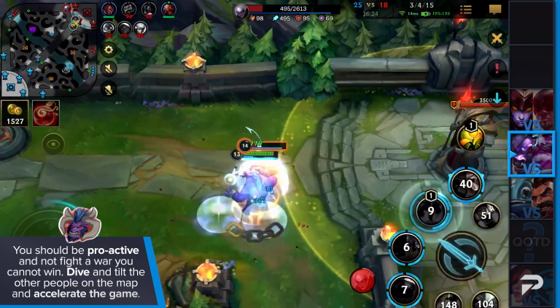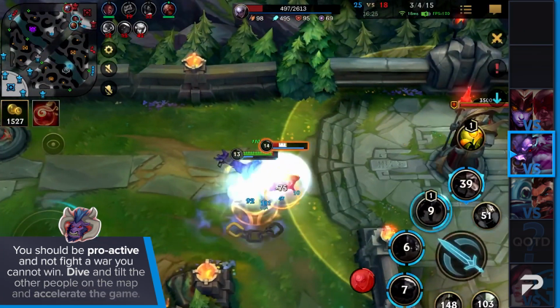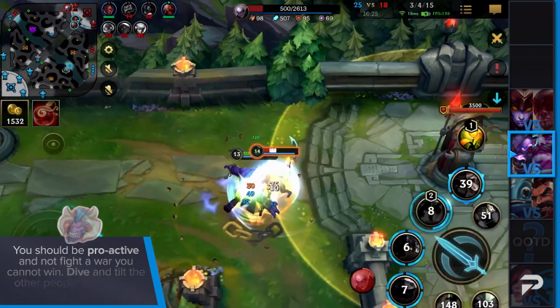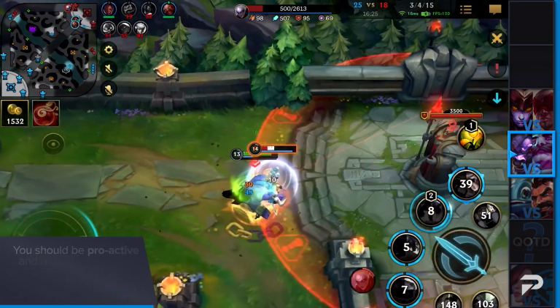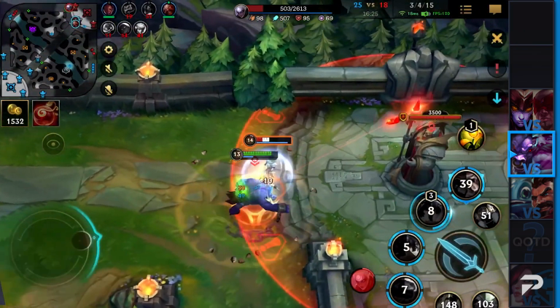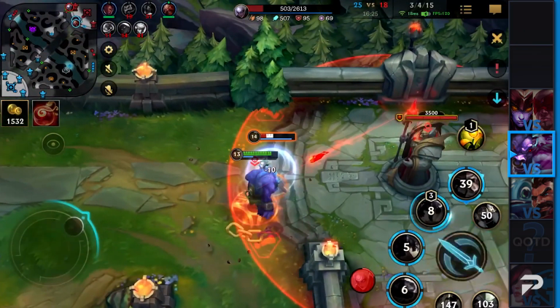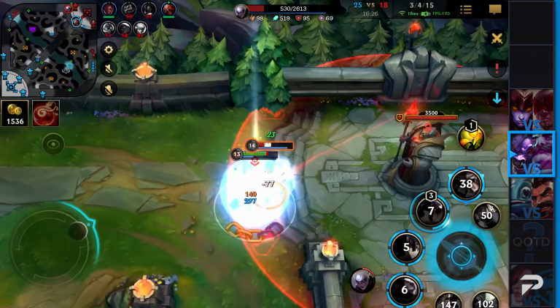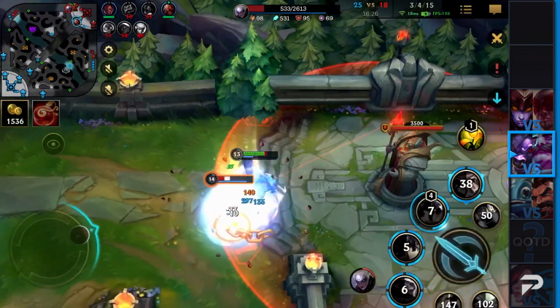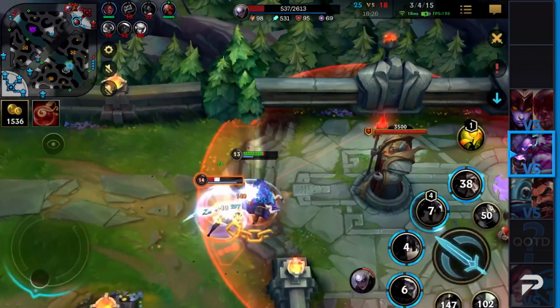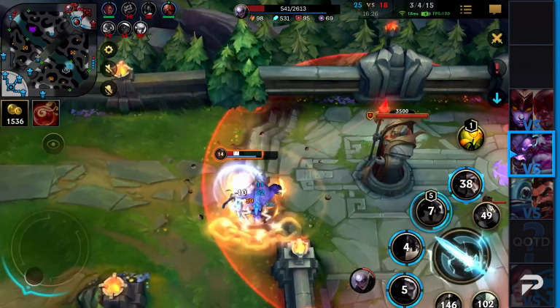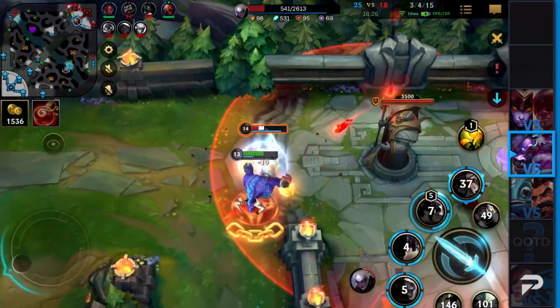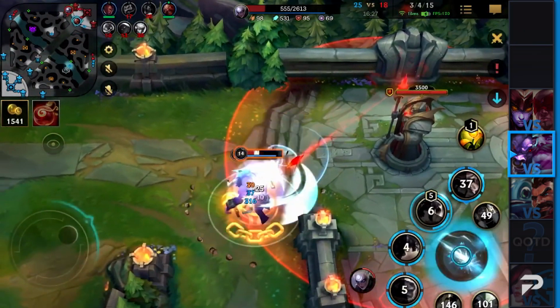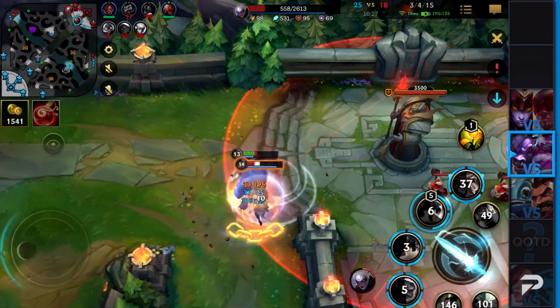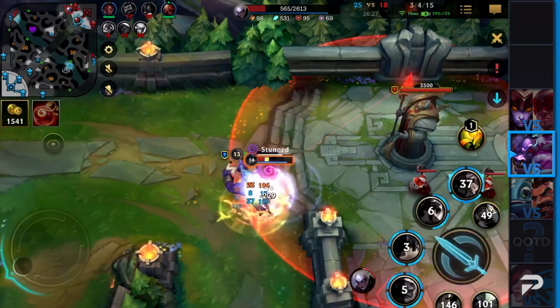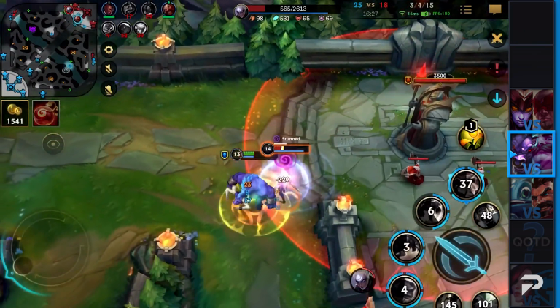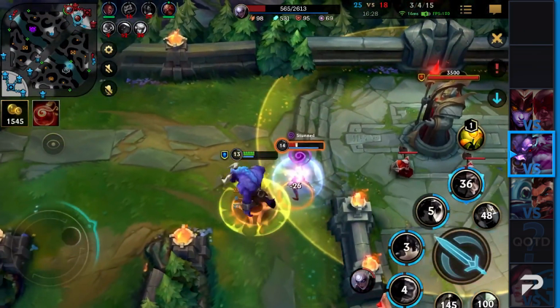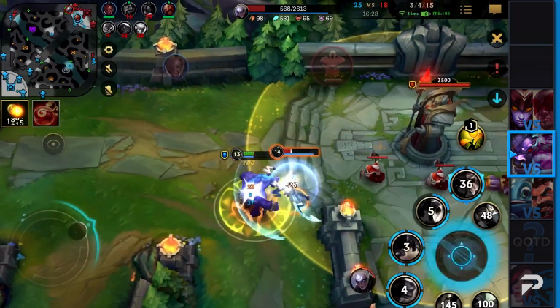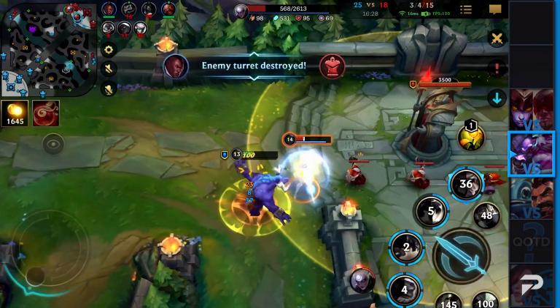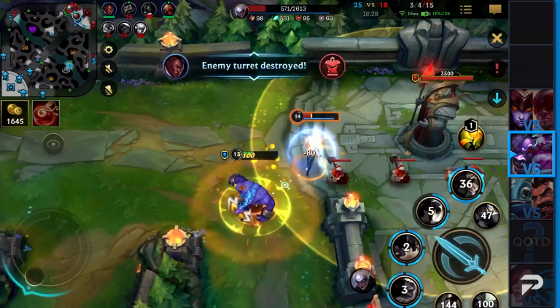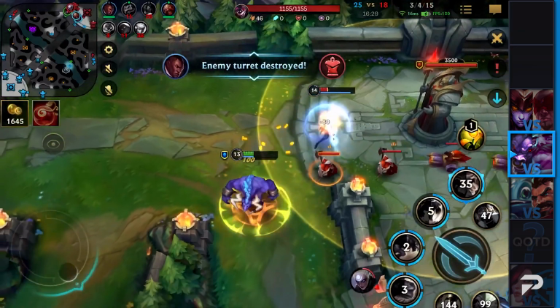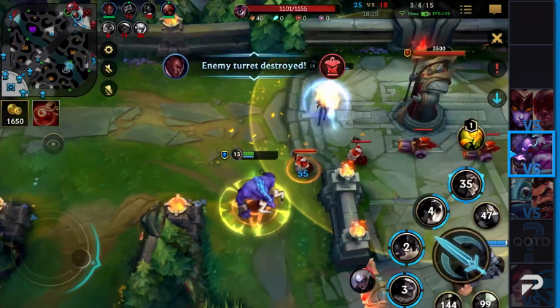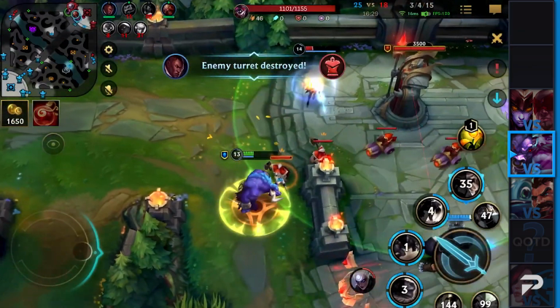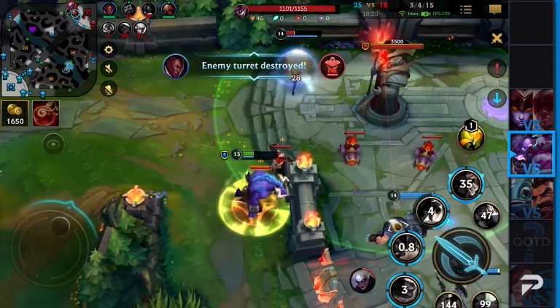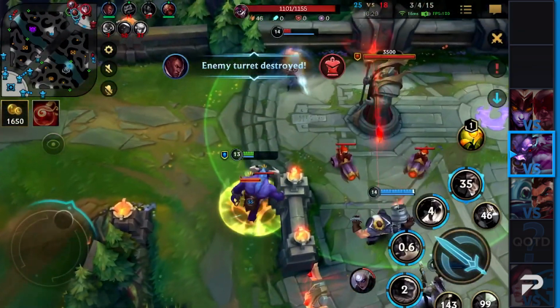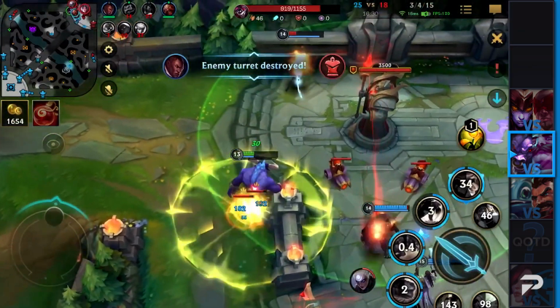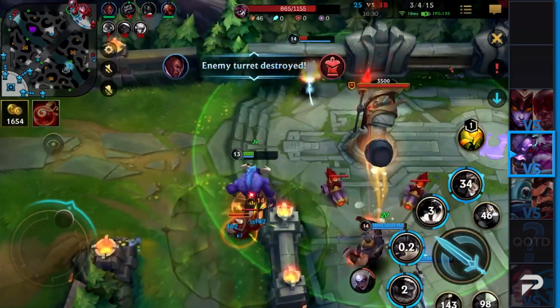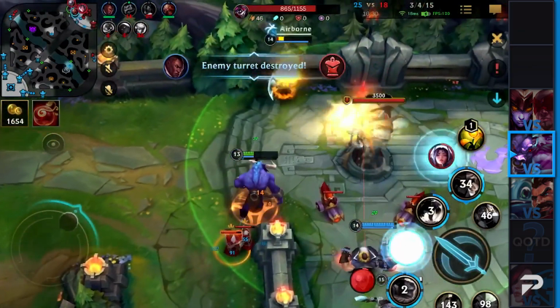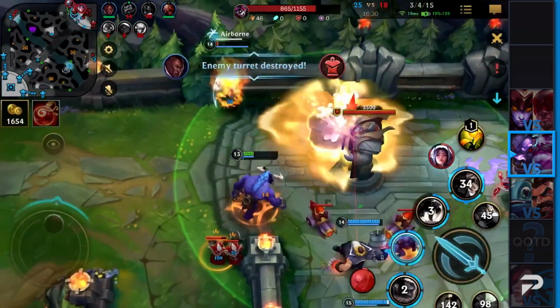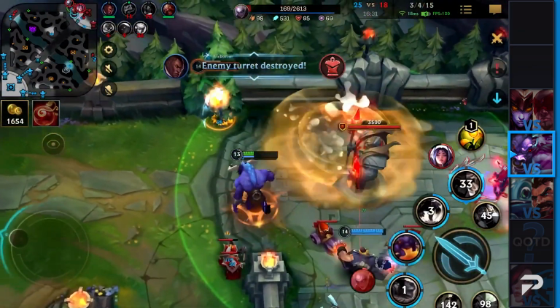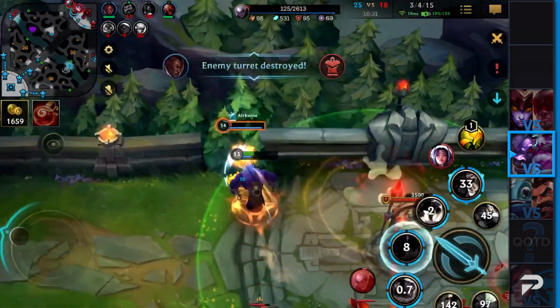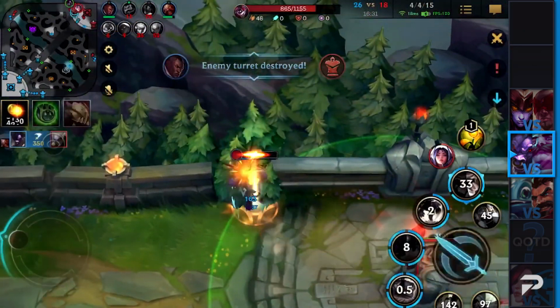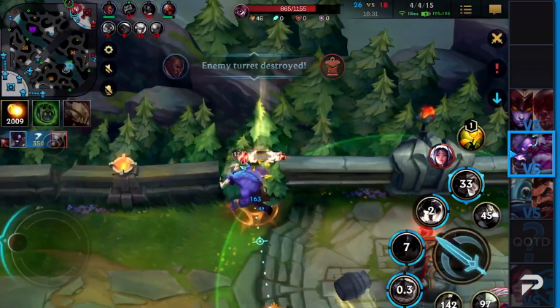By the way, in the later stages of the game, especially in teamfights, it also helps to knock Braum away so he cannot provide as much safety for his teammates.